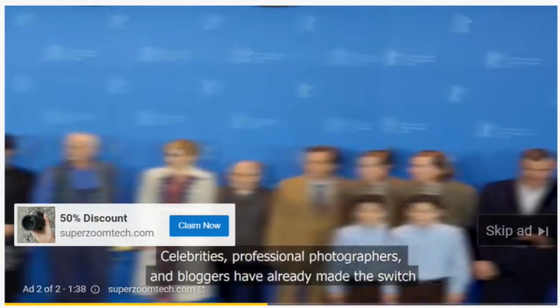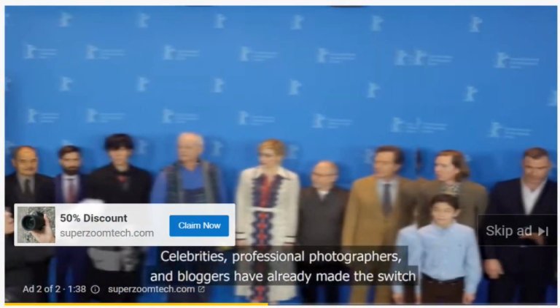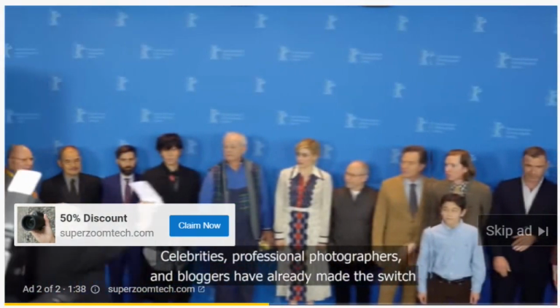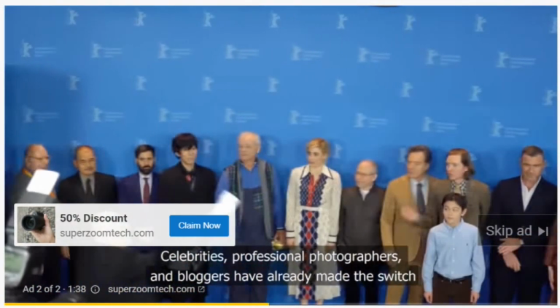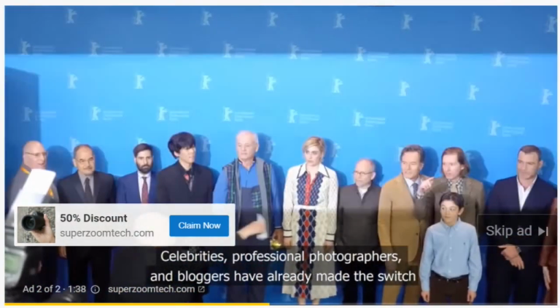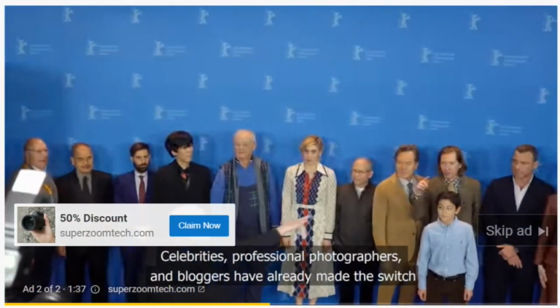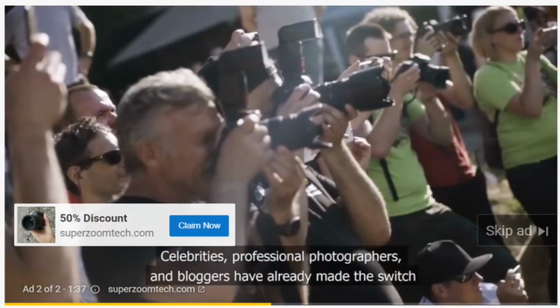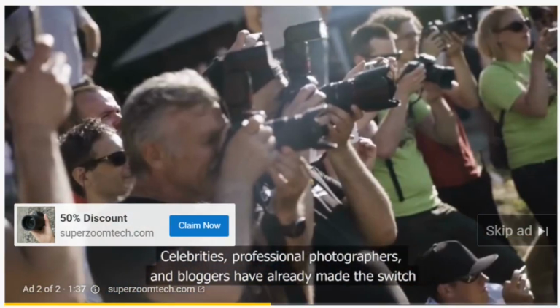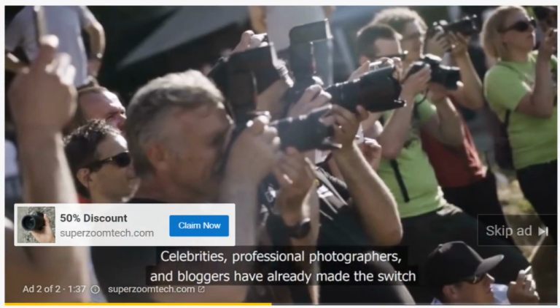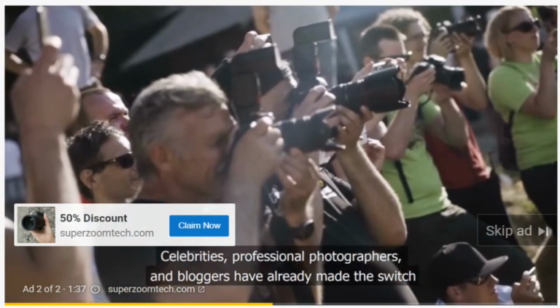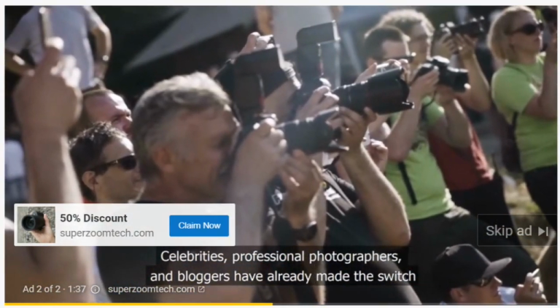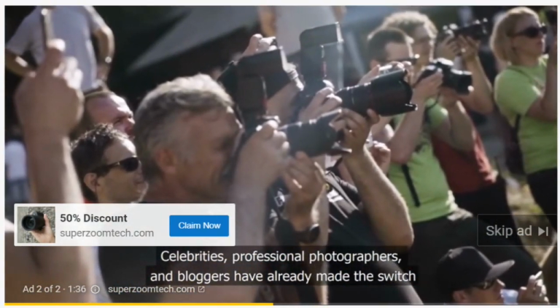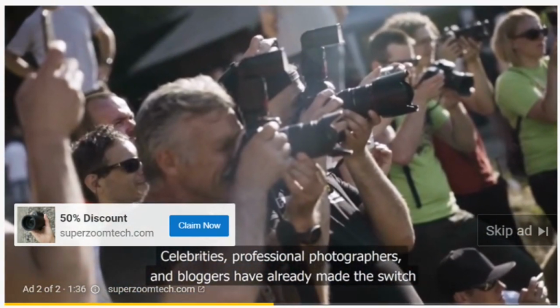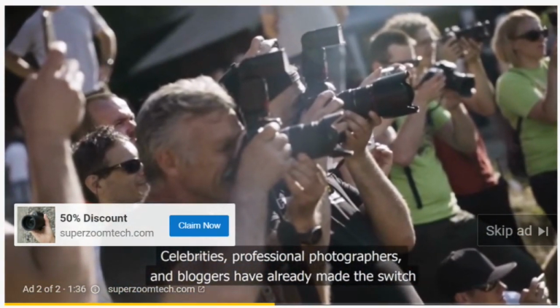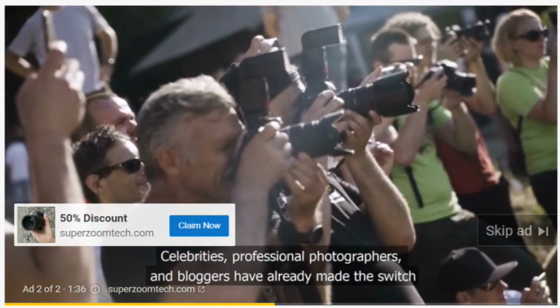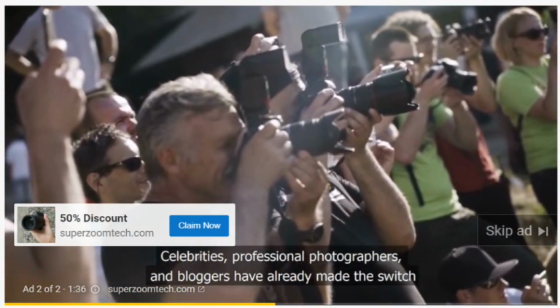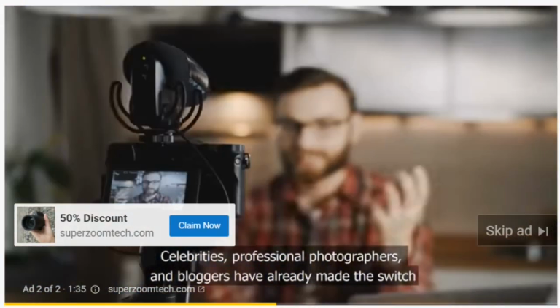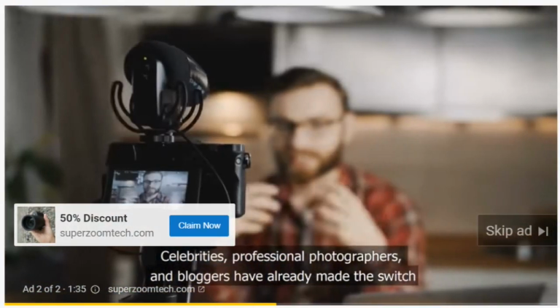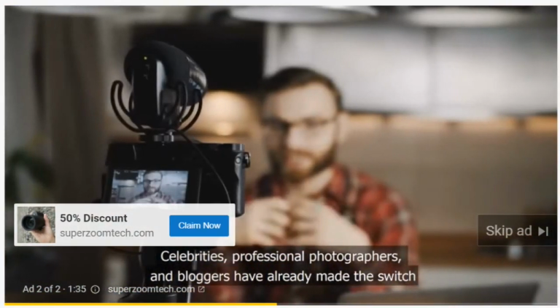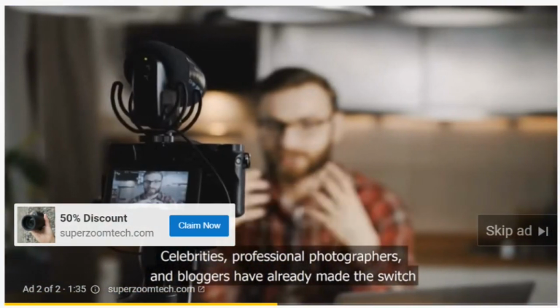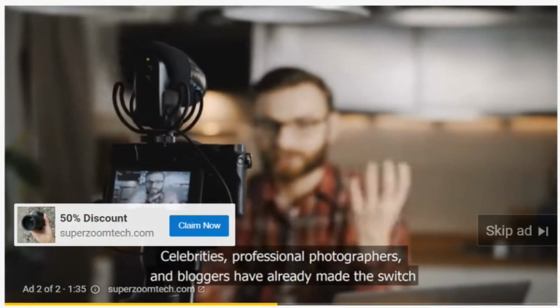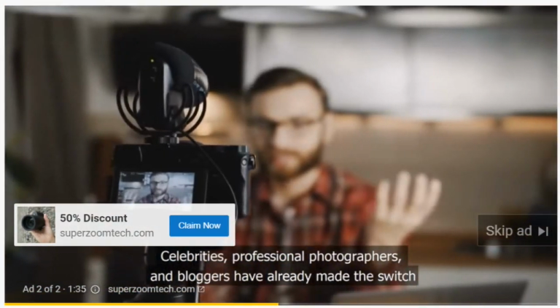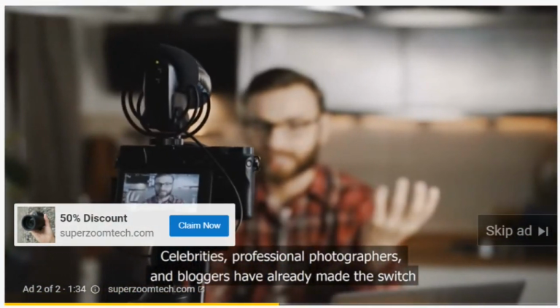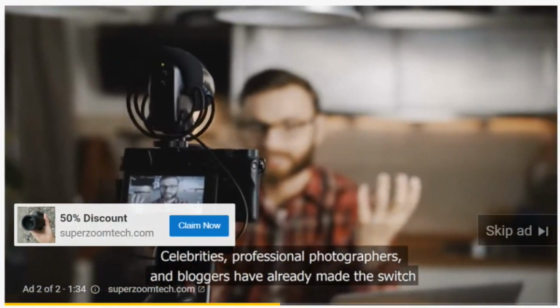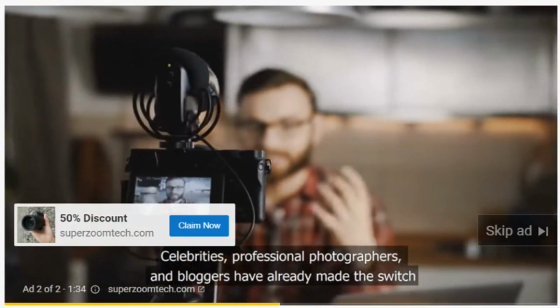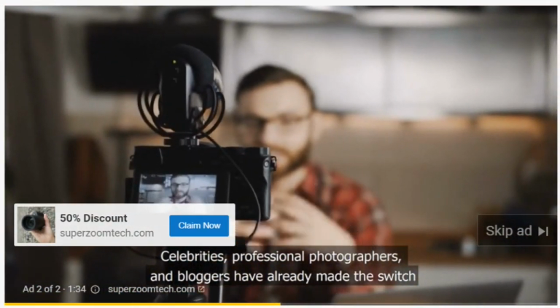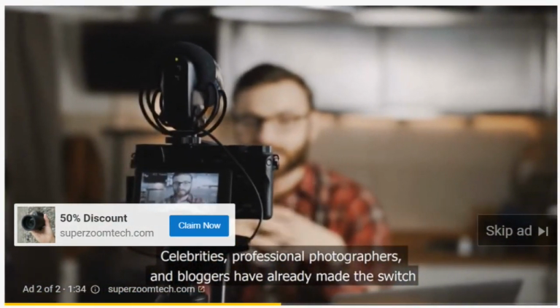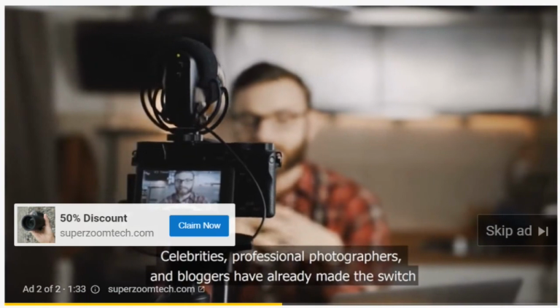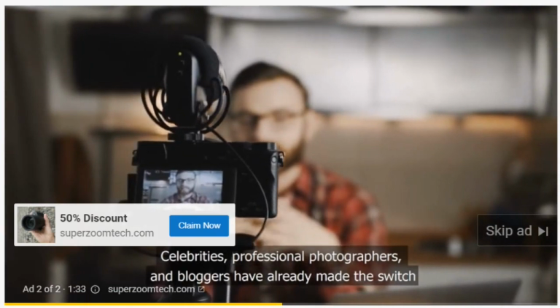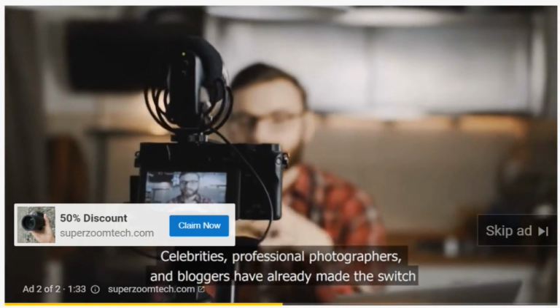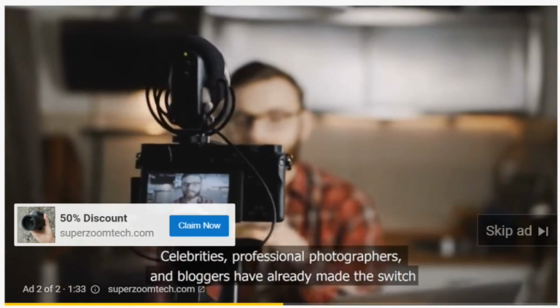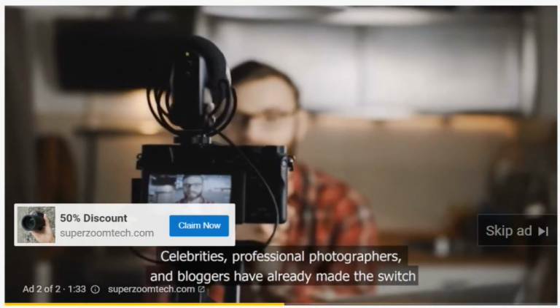Celebrities, professional photographers, and bloggers have already made the switch.